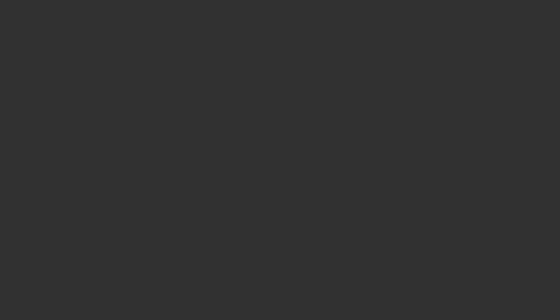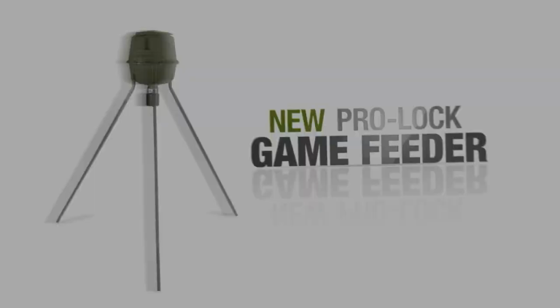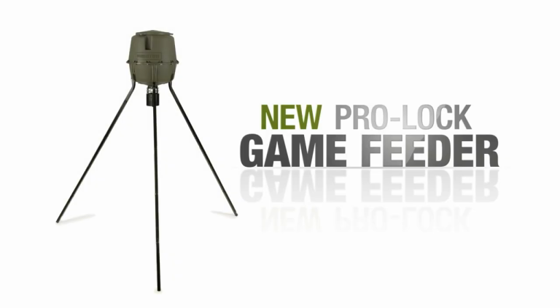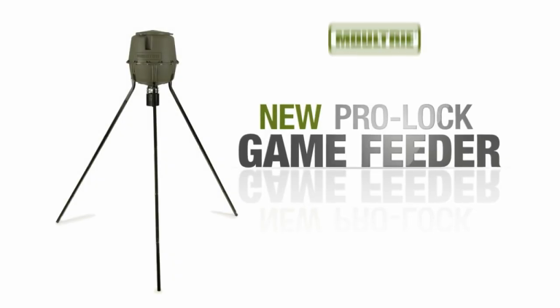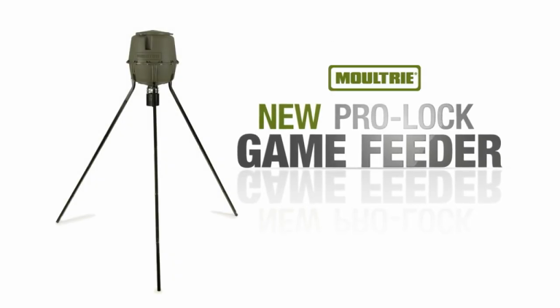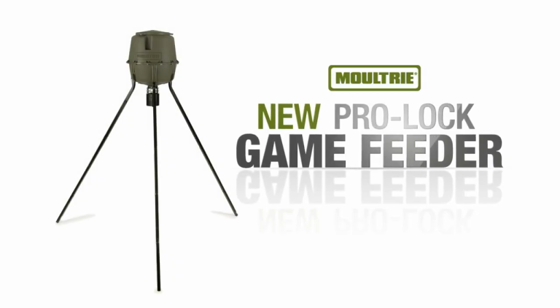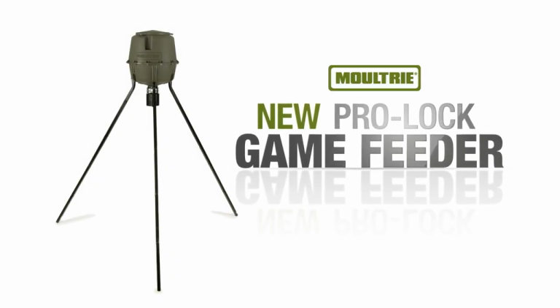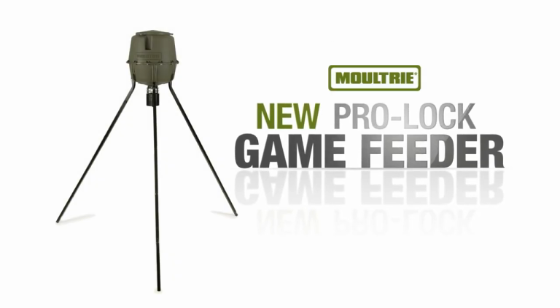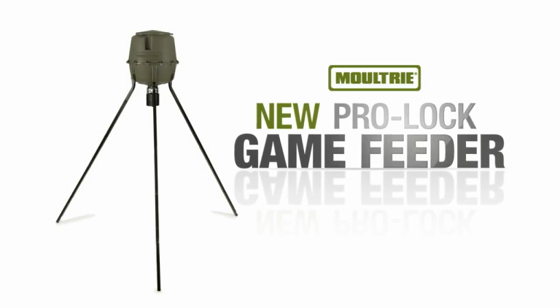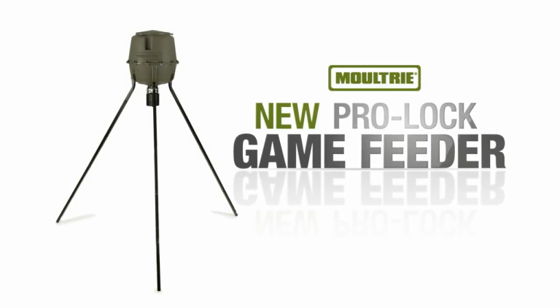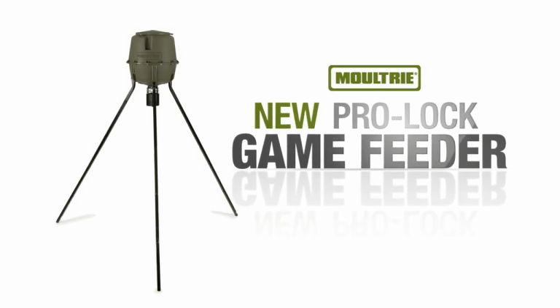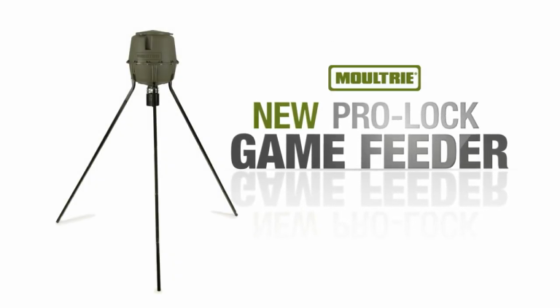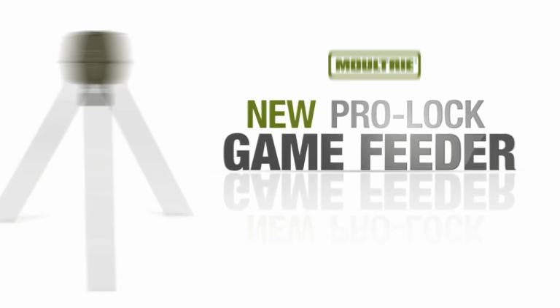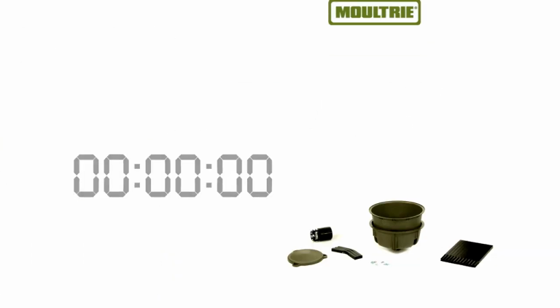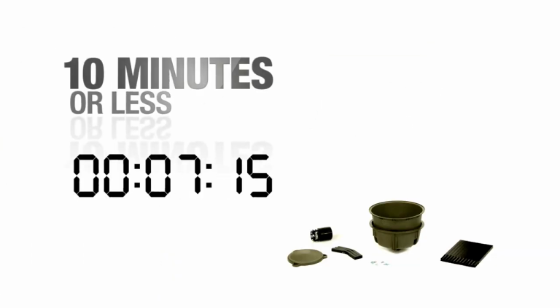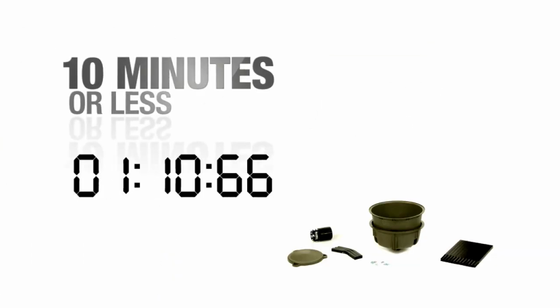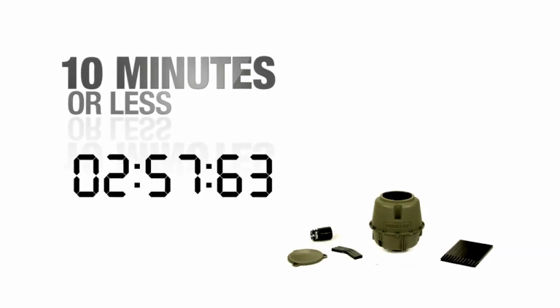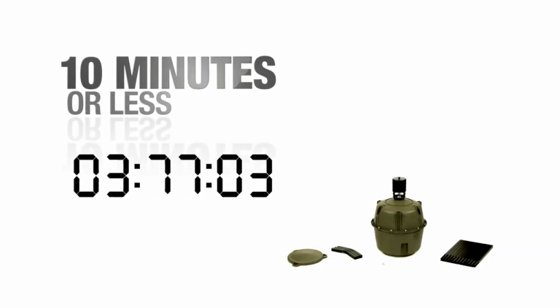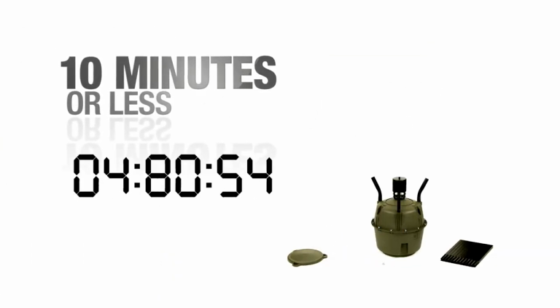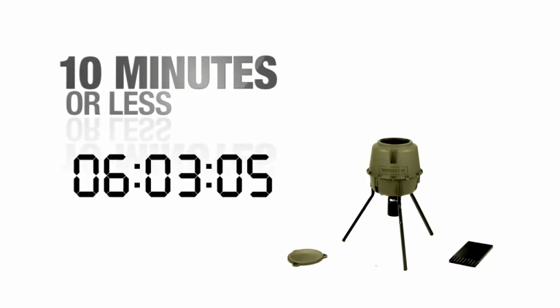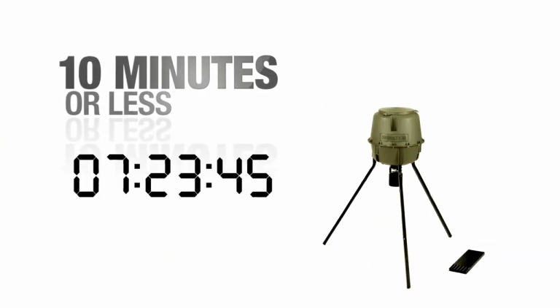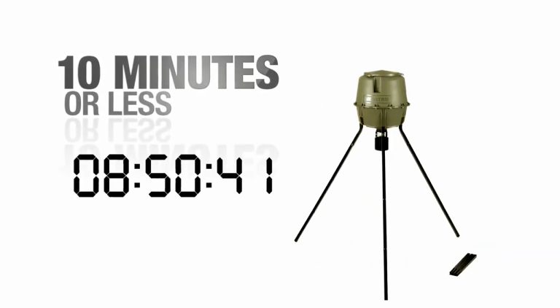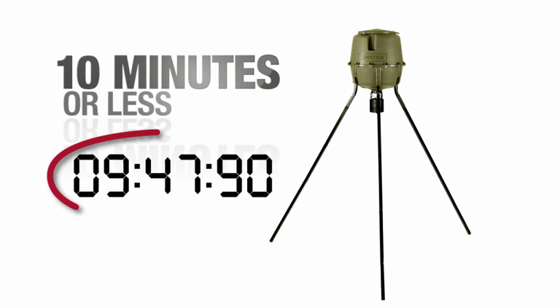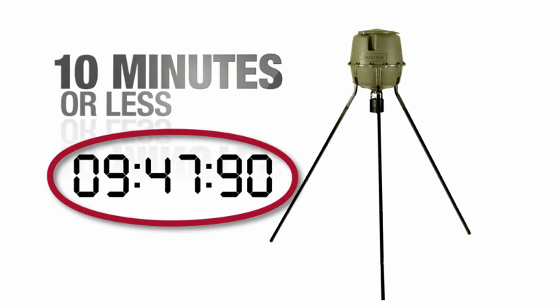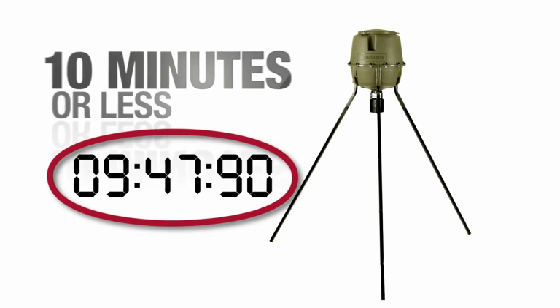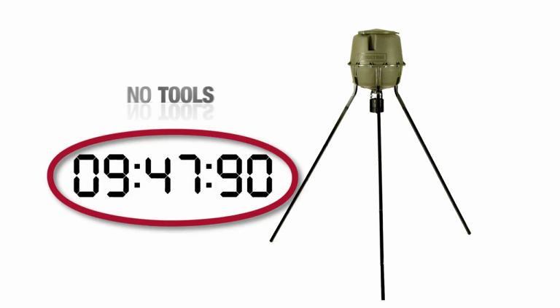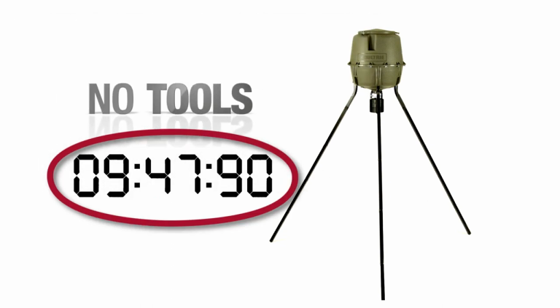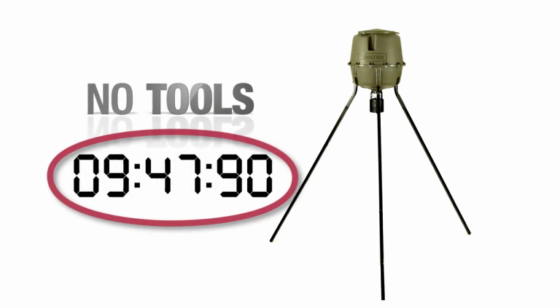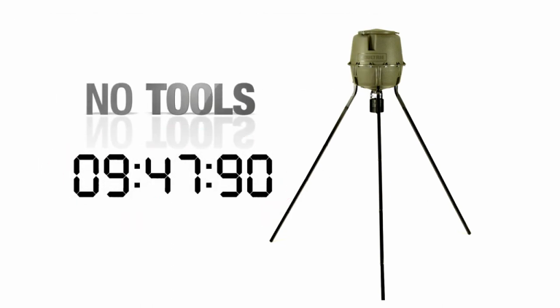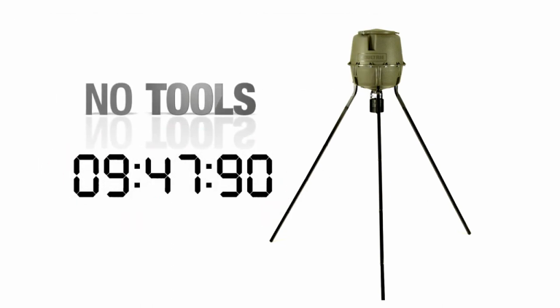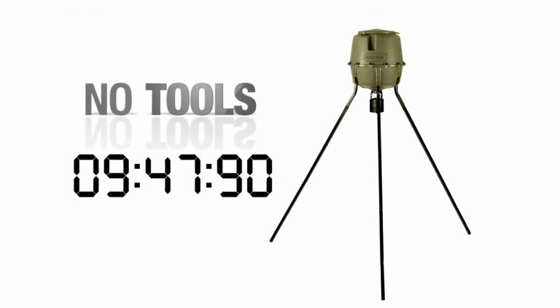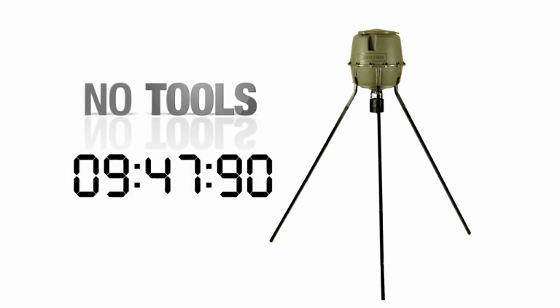Introducing the new ProLock Game Feeder from Moultrie. The ProLock Feeder easily assembles in less than 10 minutes with no tools.